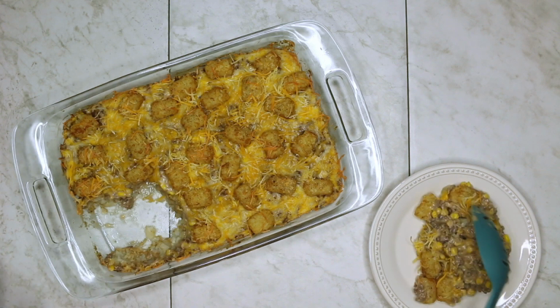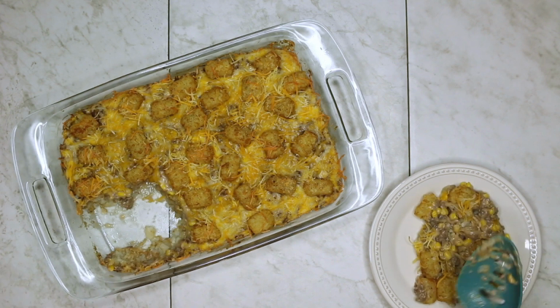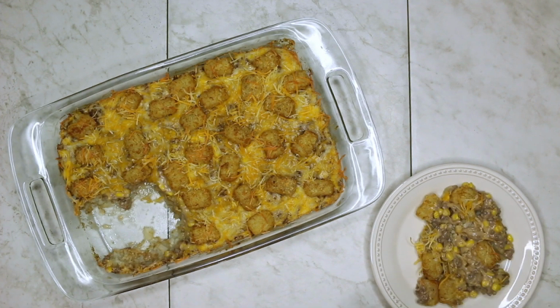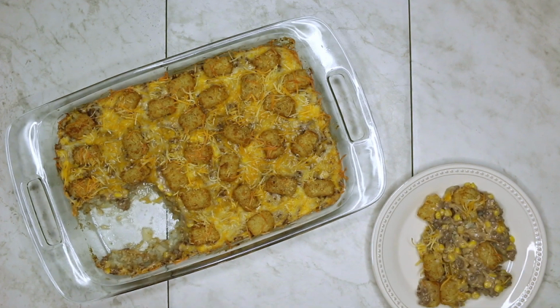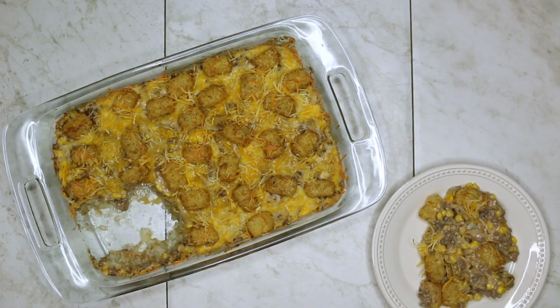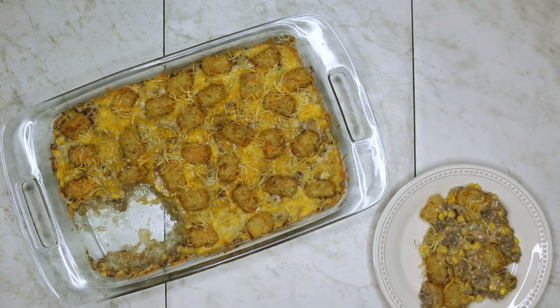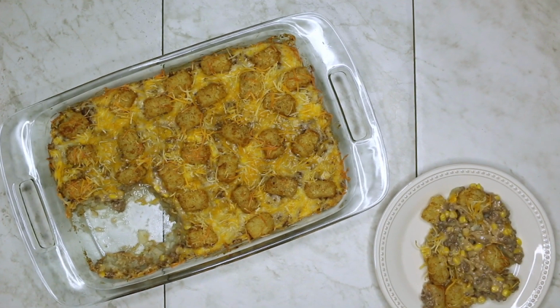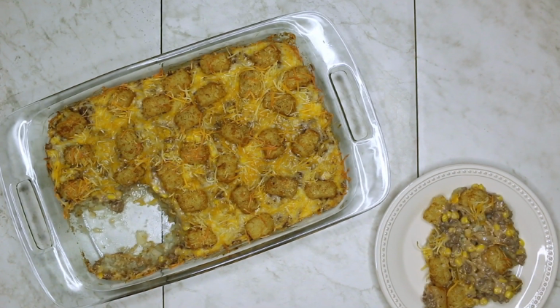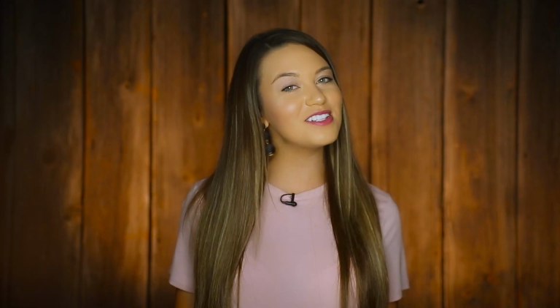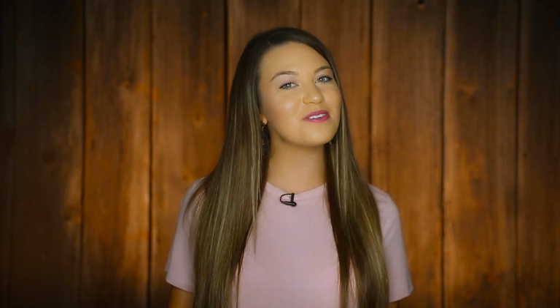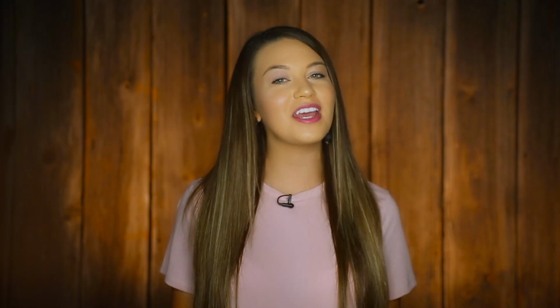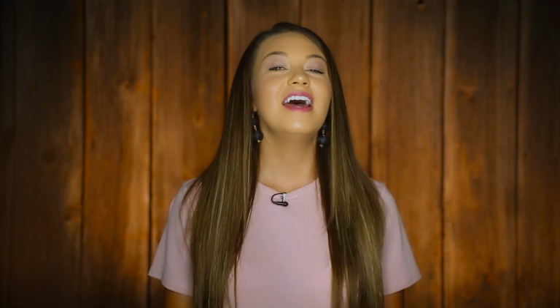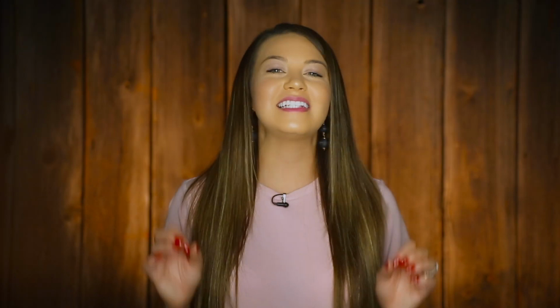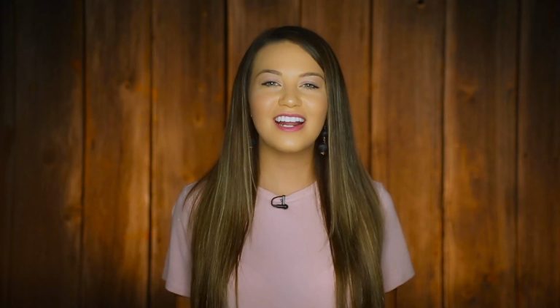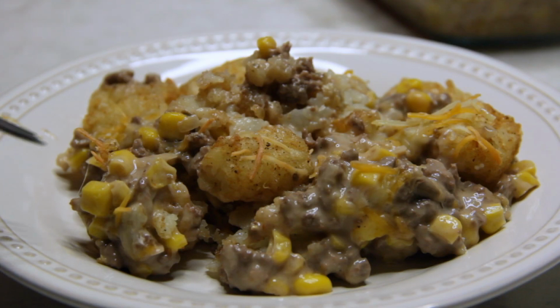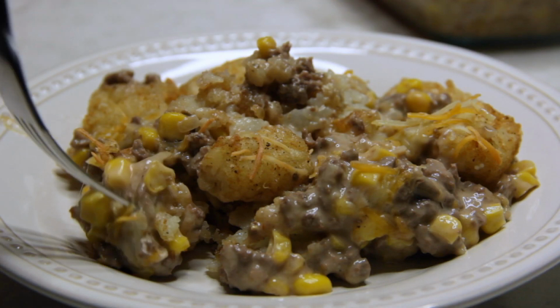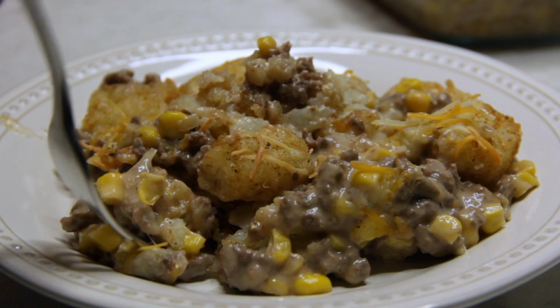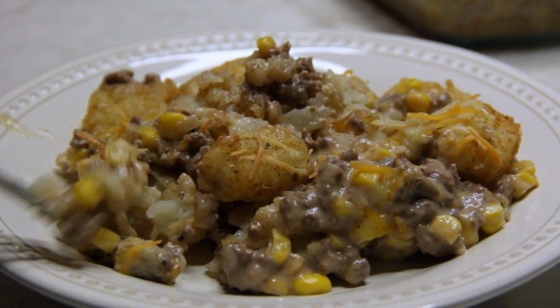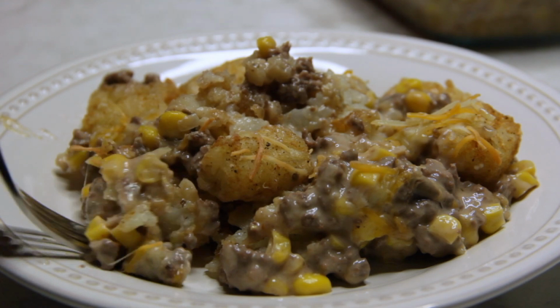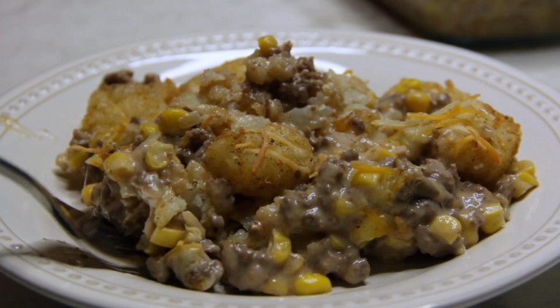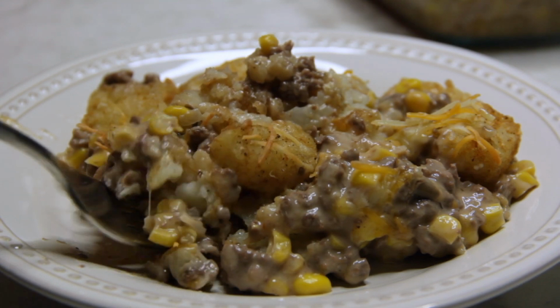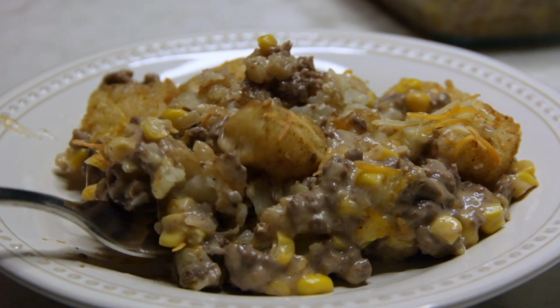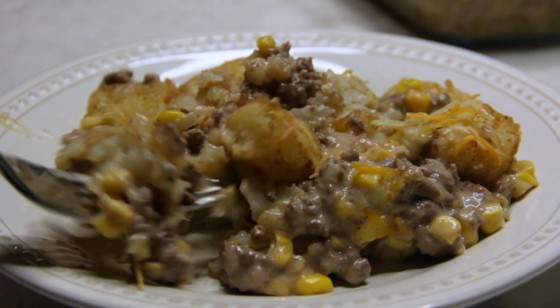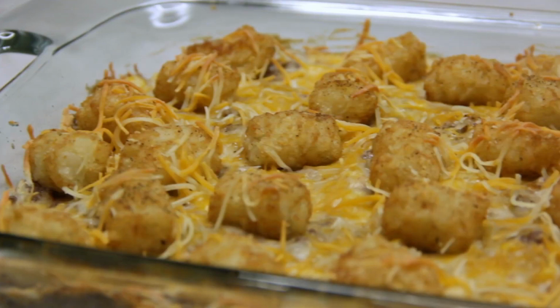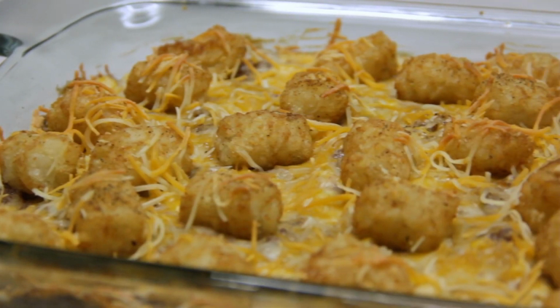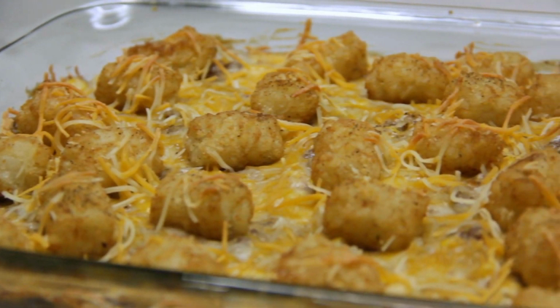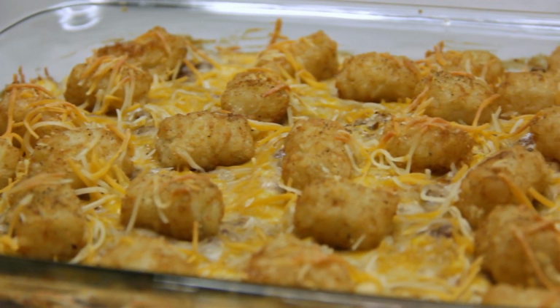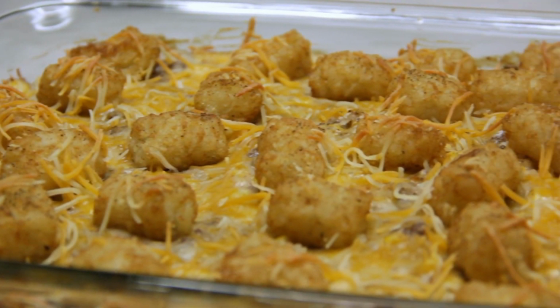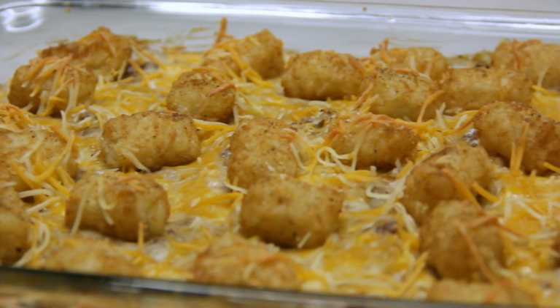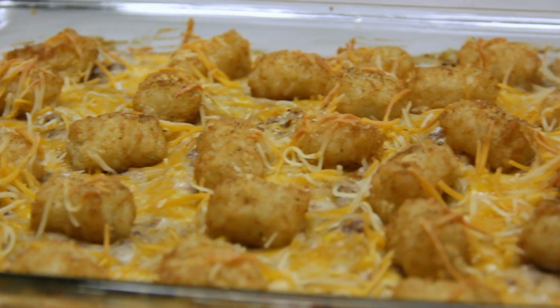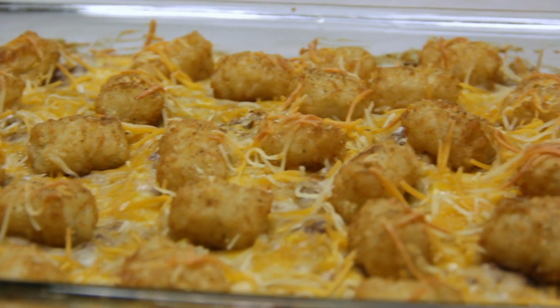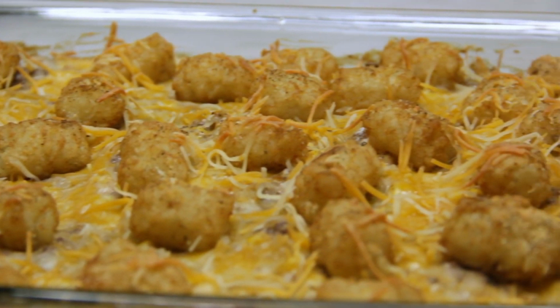Obviously, besides the ground deer meat, the tater tots are my favorite ingredient — because who doesn't love tater tots?